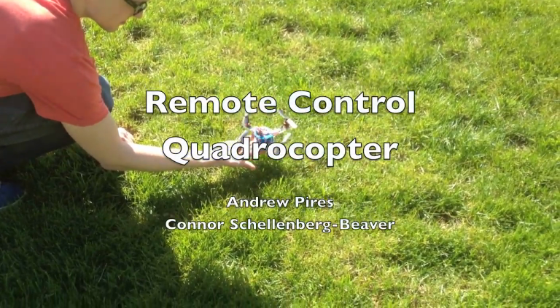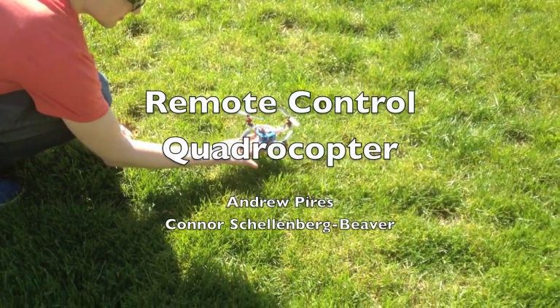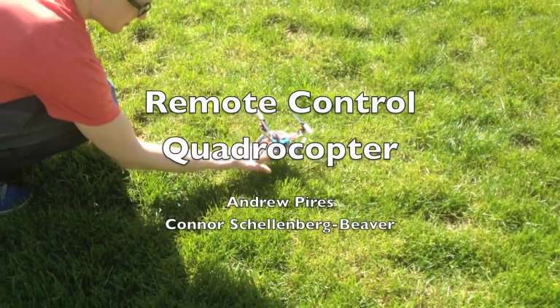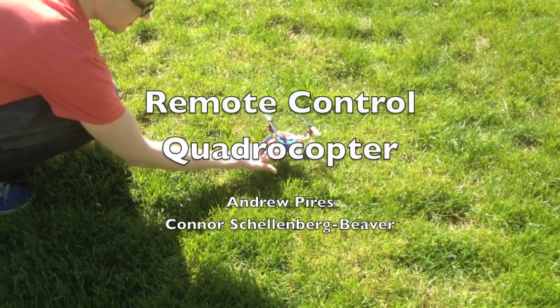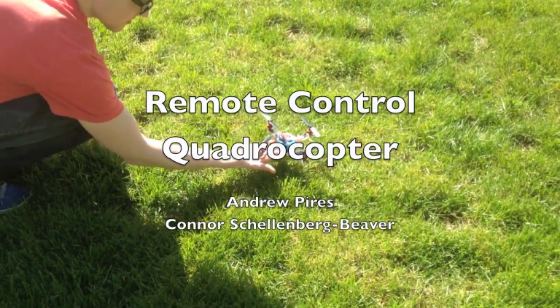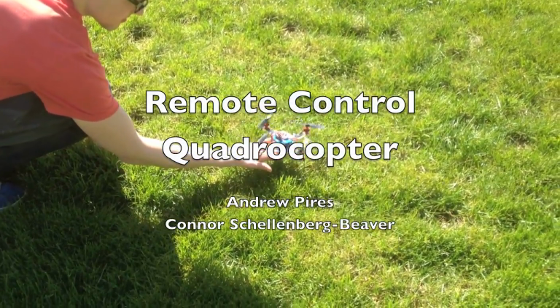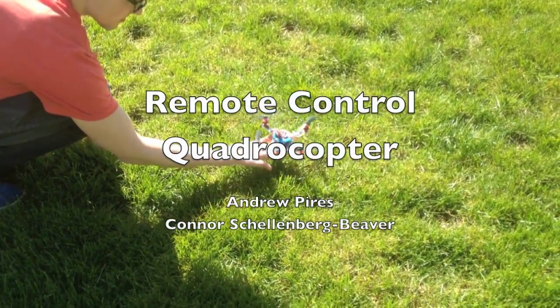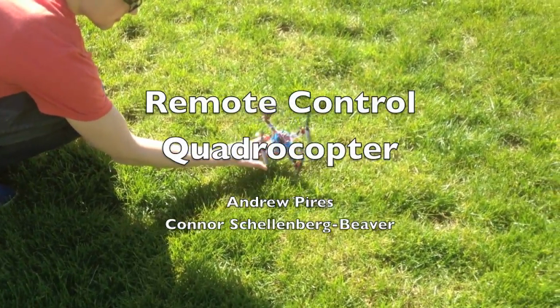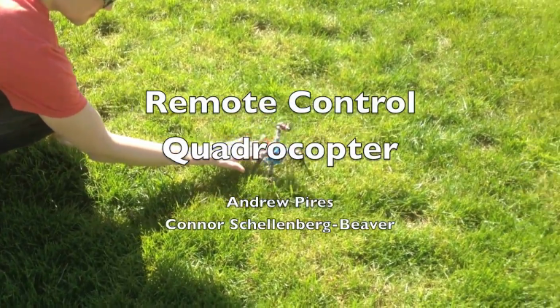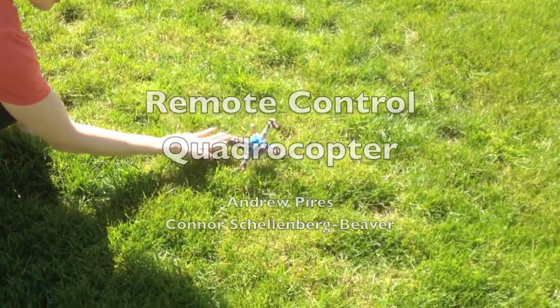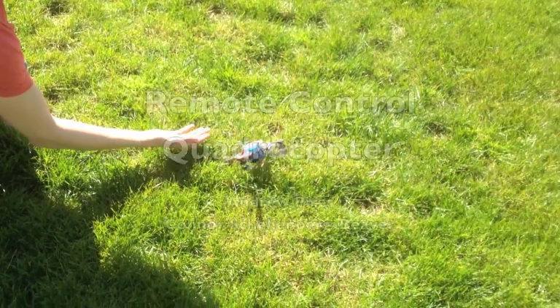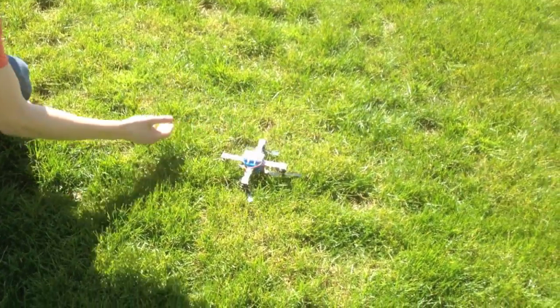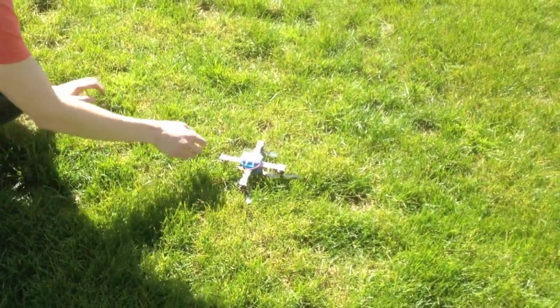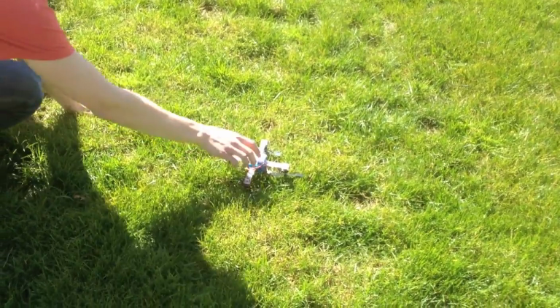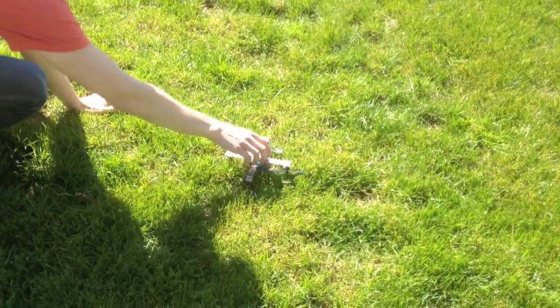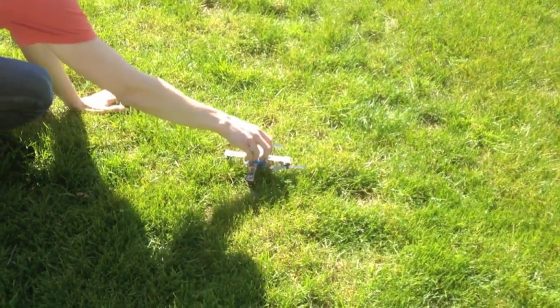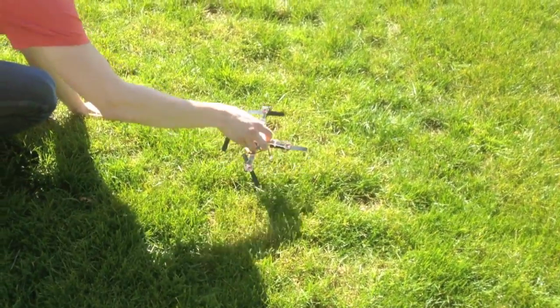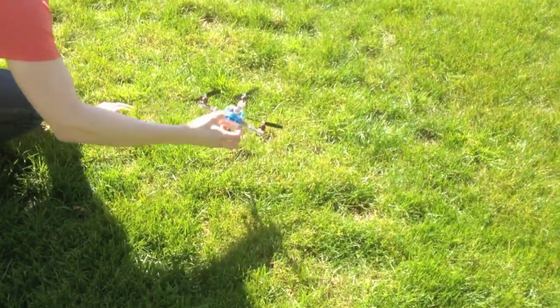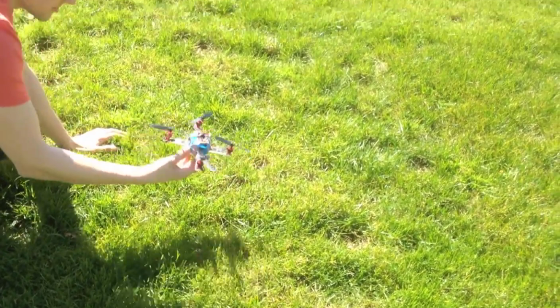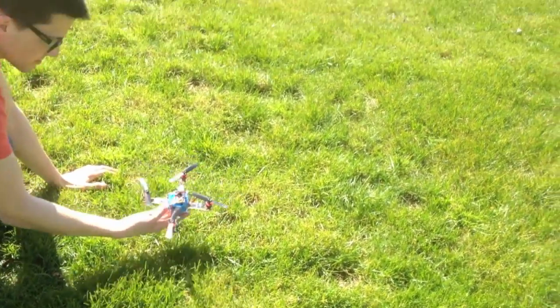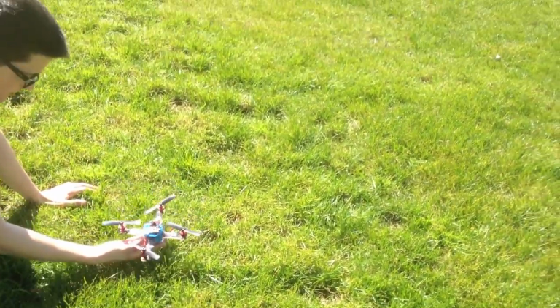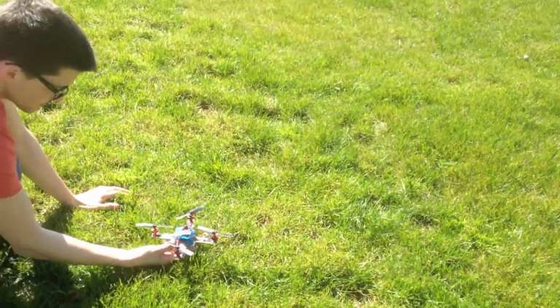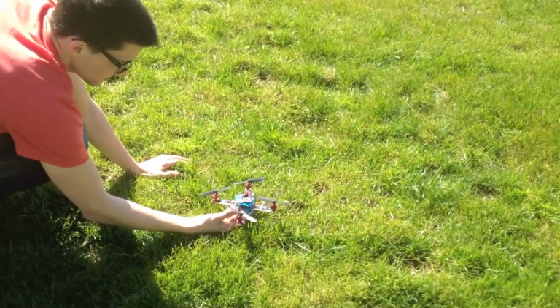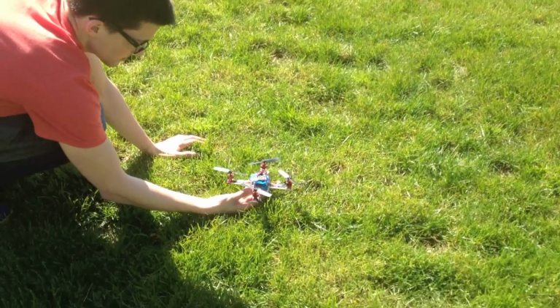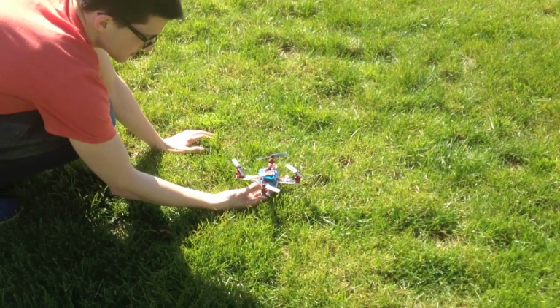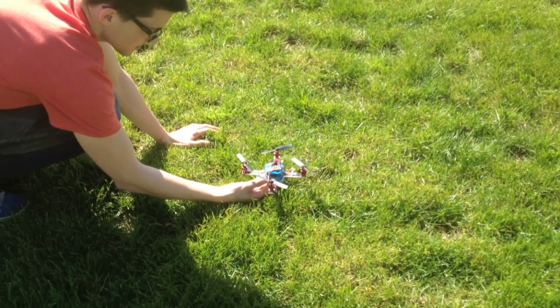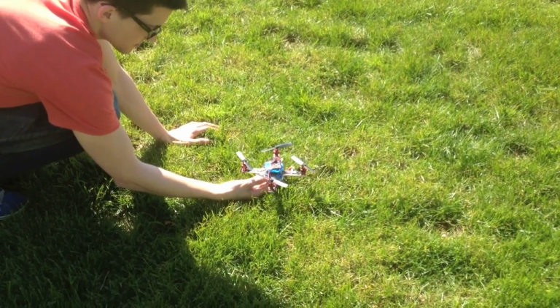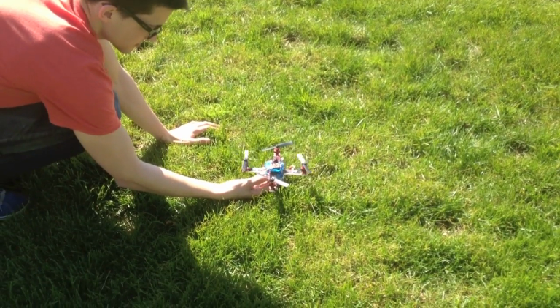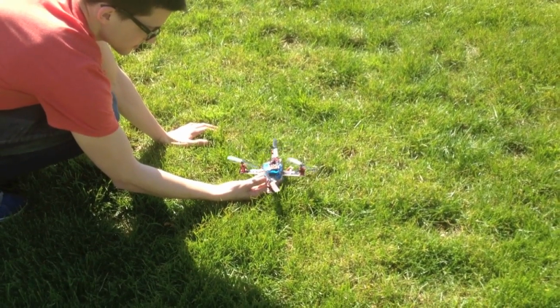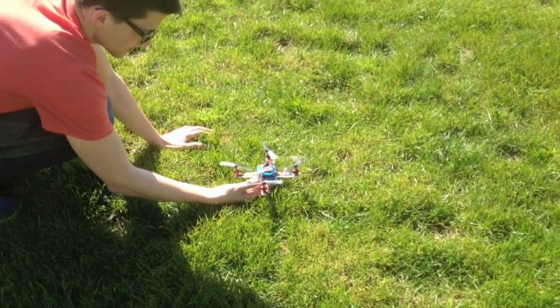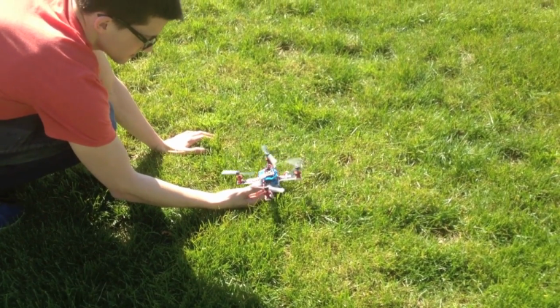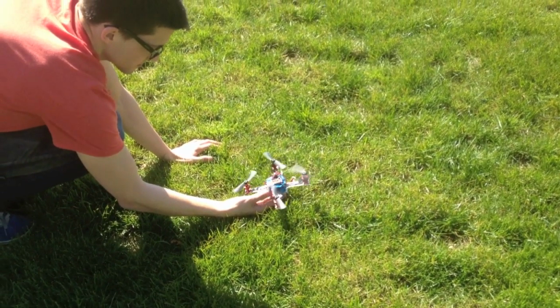Our MEC 423 project is a remote control quadcopter. To date, this project has been moderately successful.